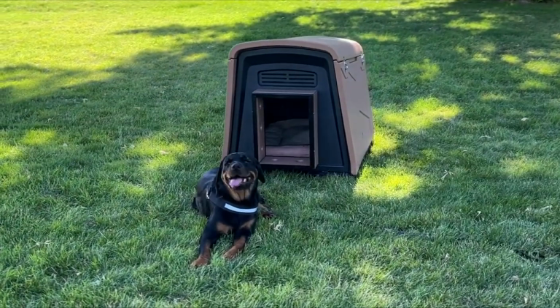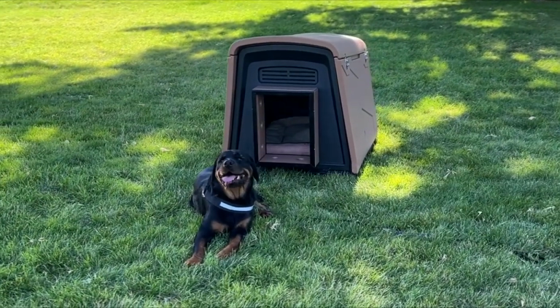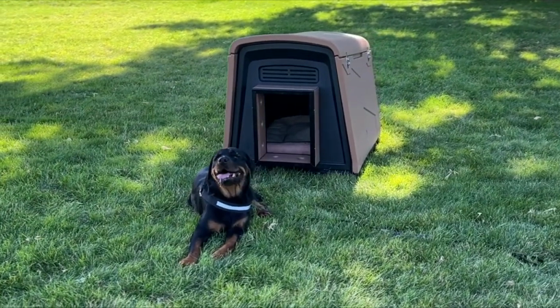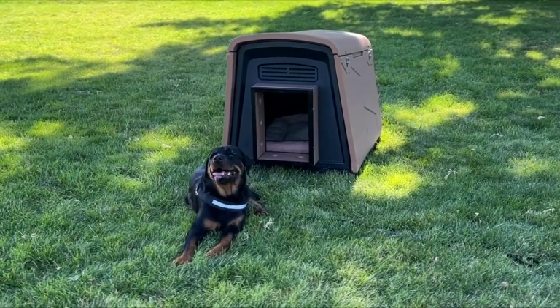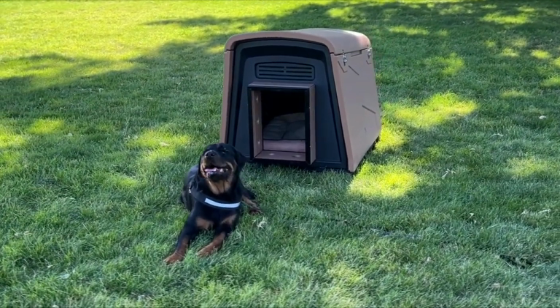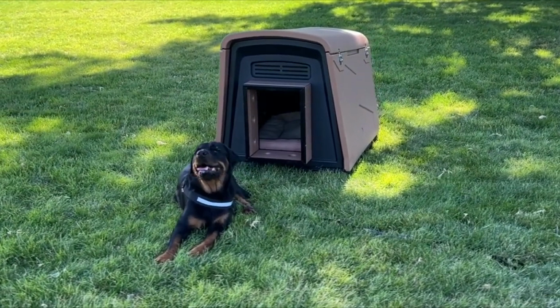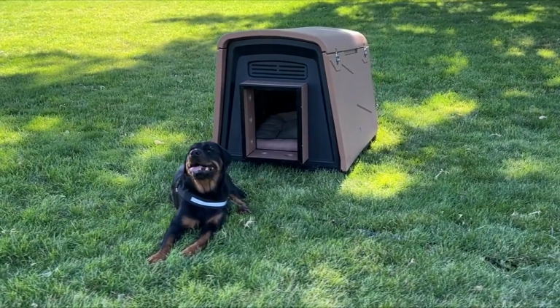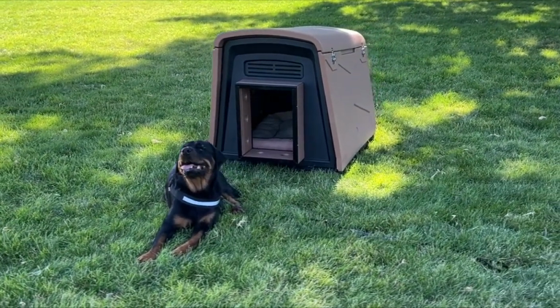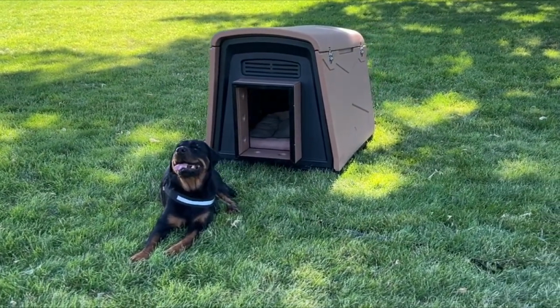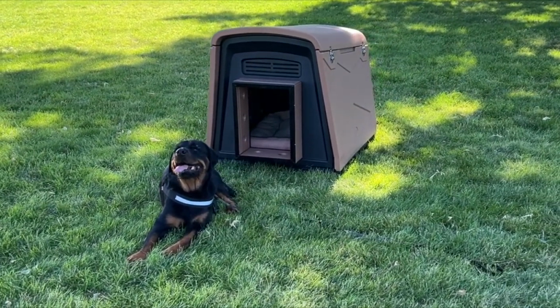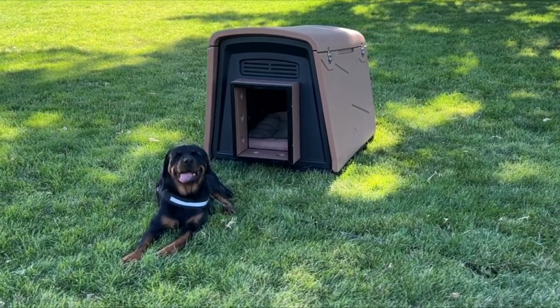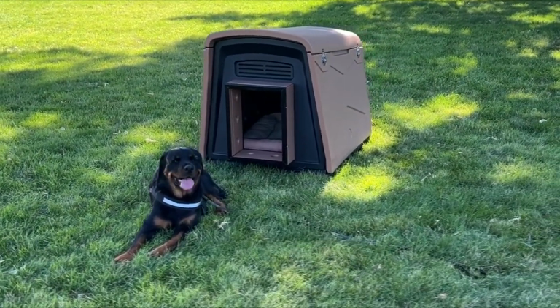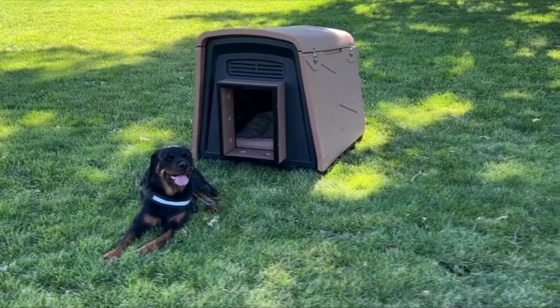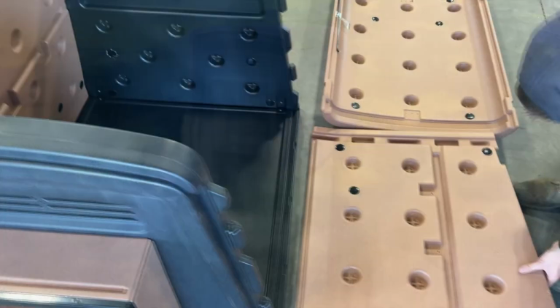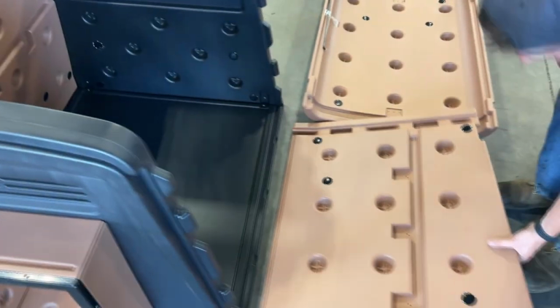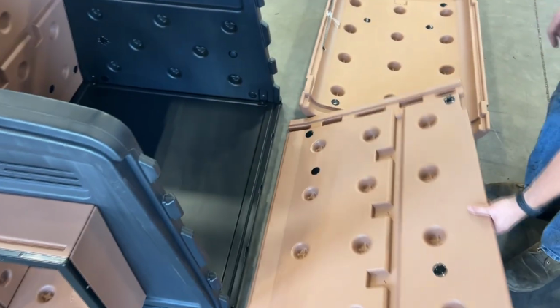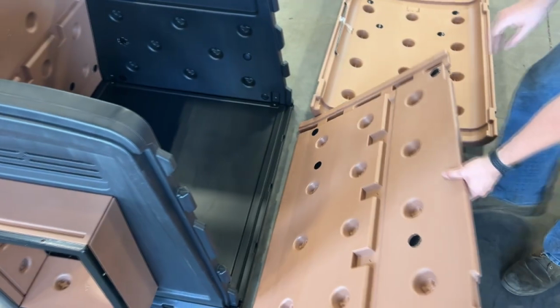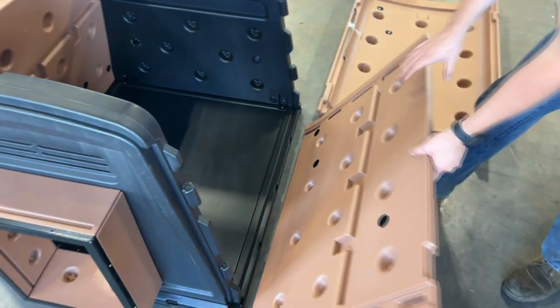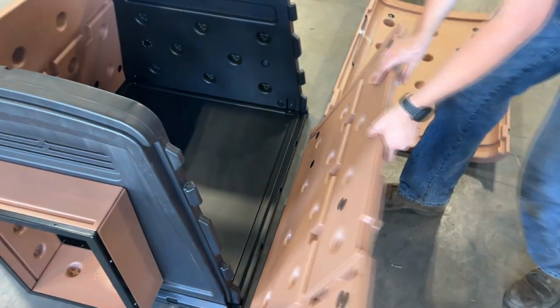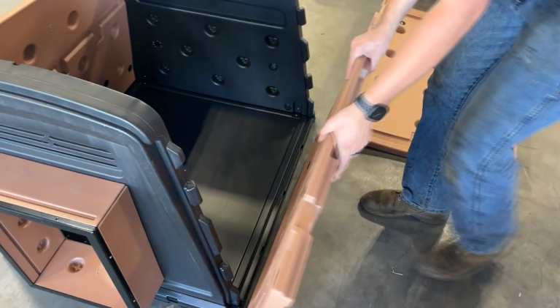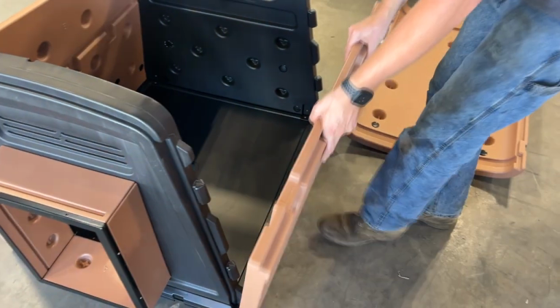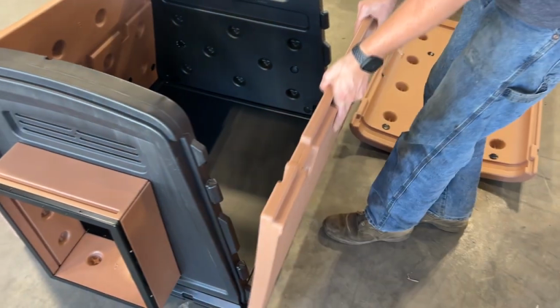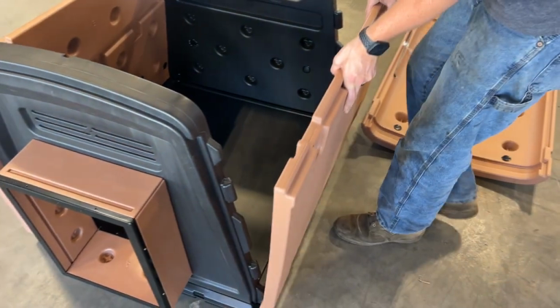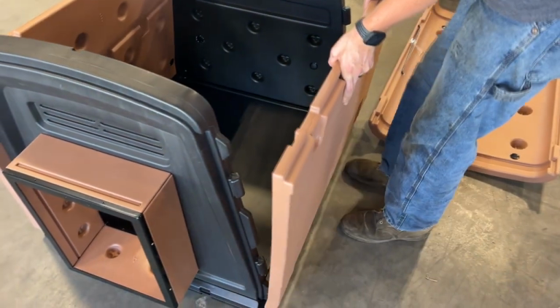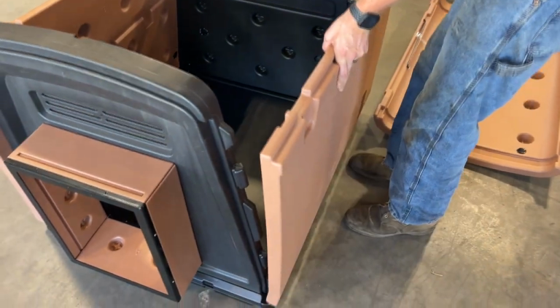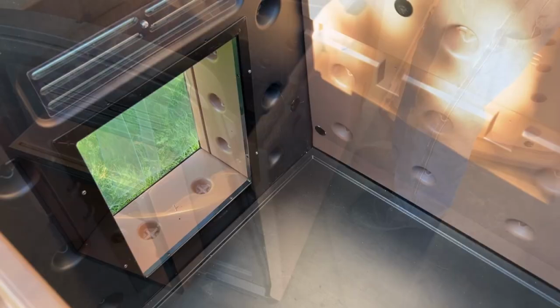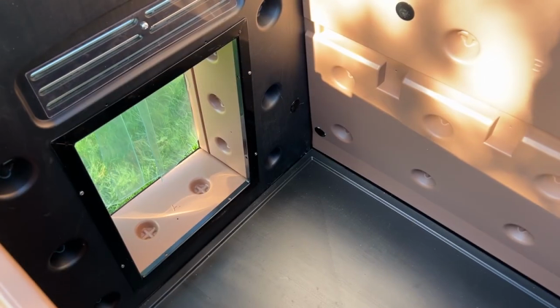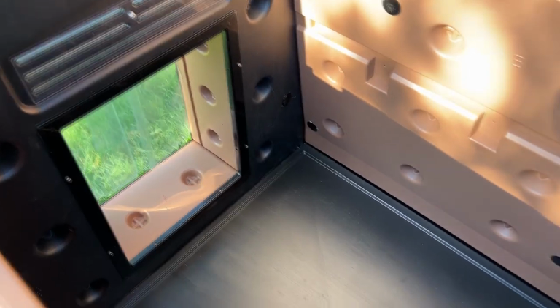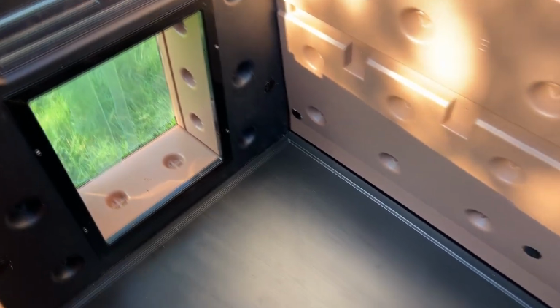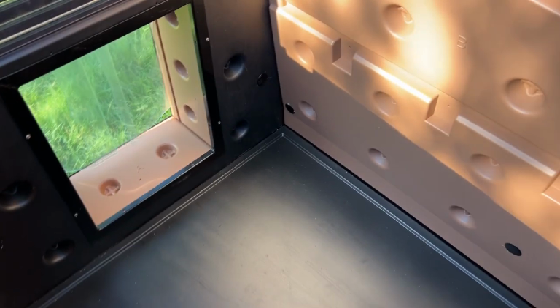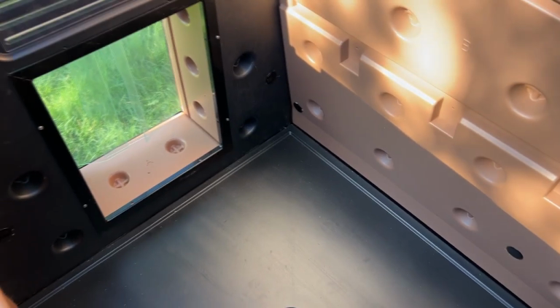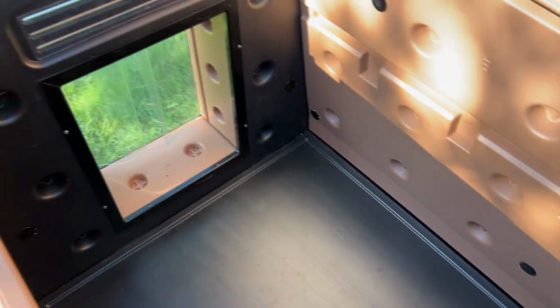Maintenance-free, impact-resistant, and ultraviolet-resistant. 2-inch thick double wall construction. Smooth walls for easy cleaning.